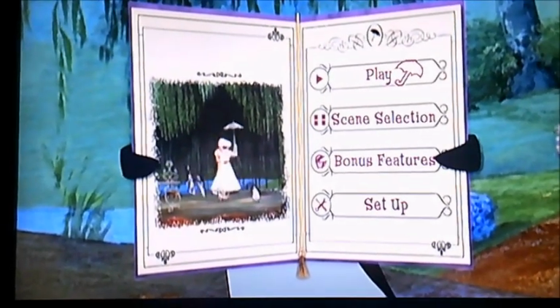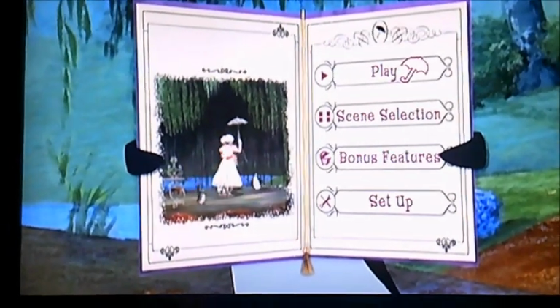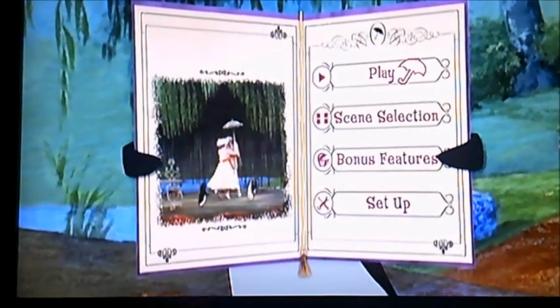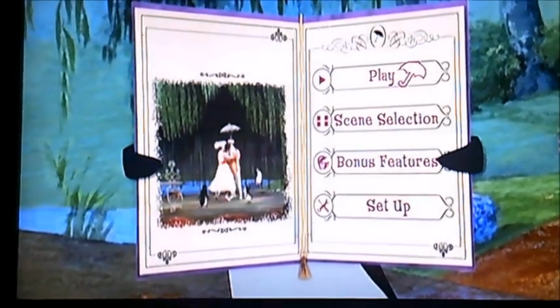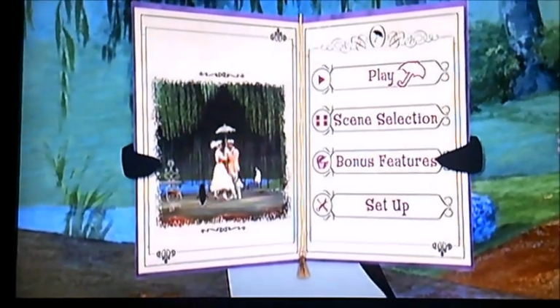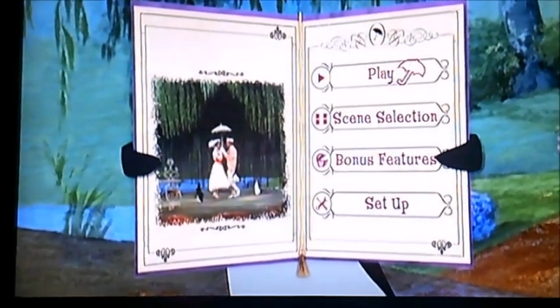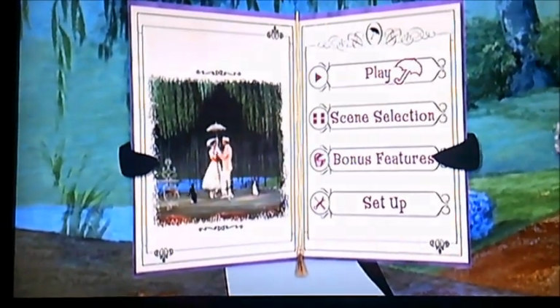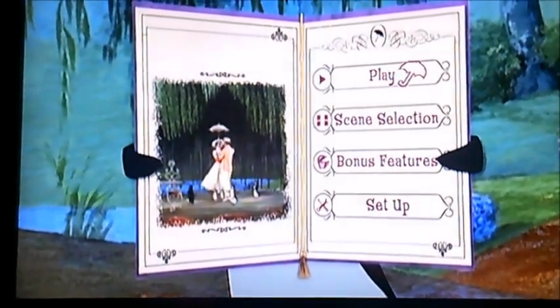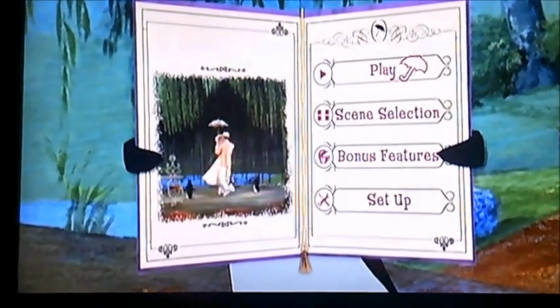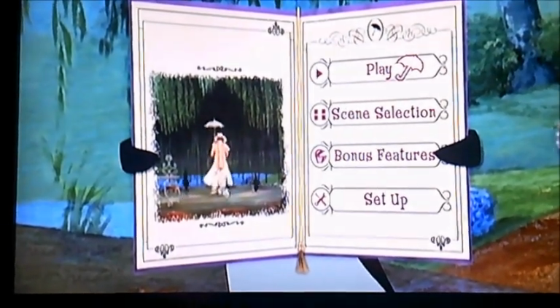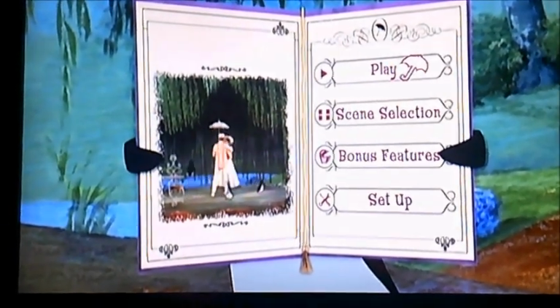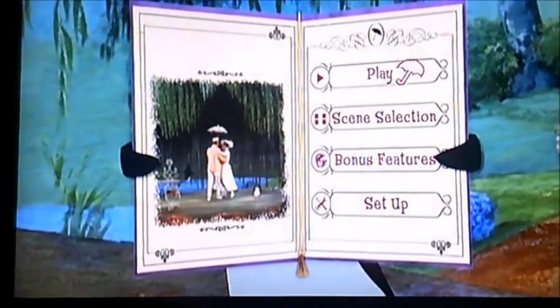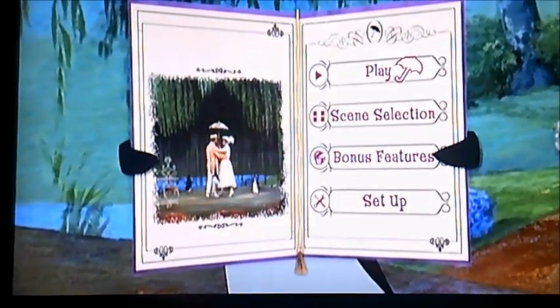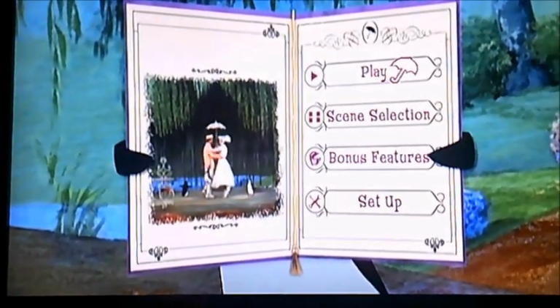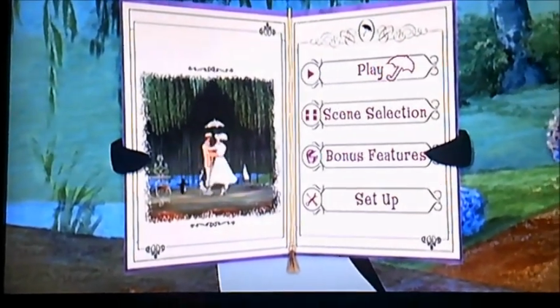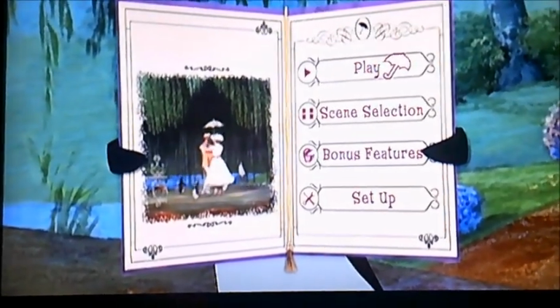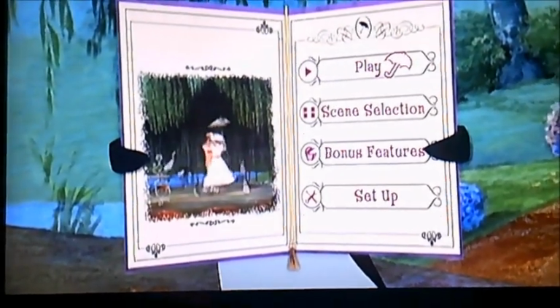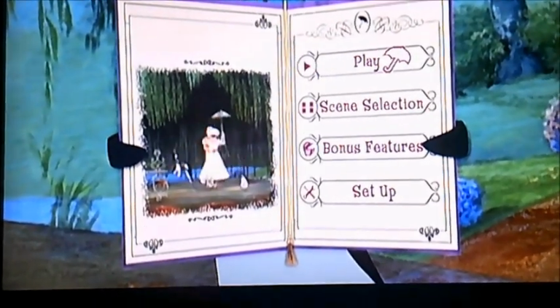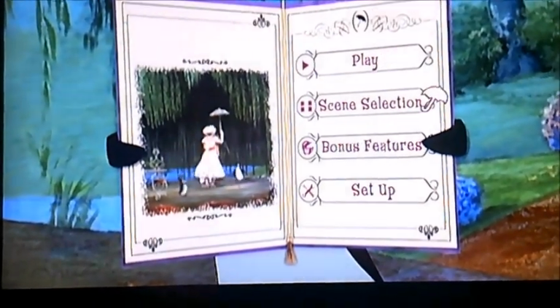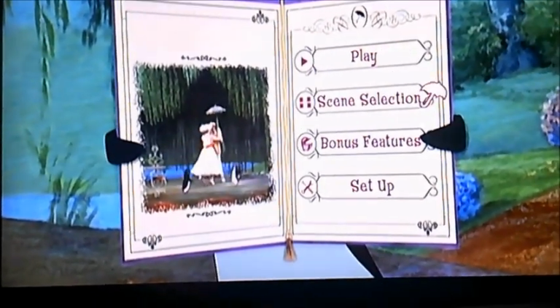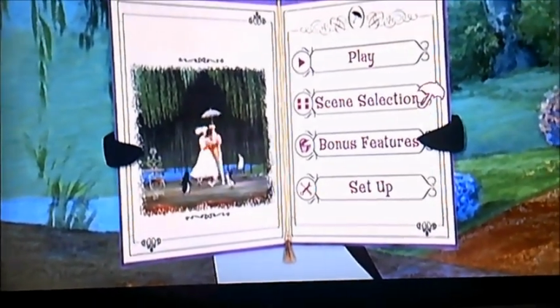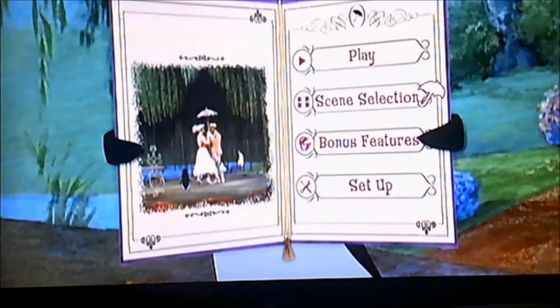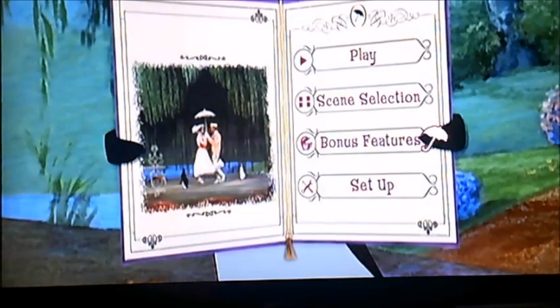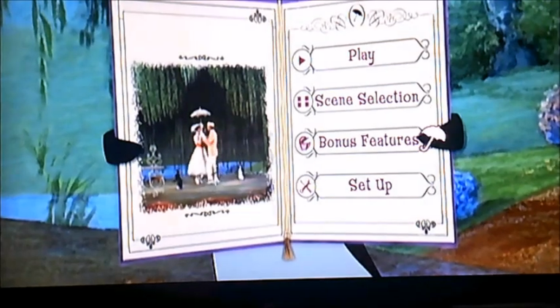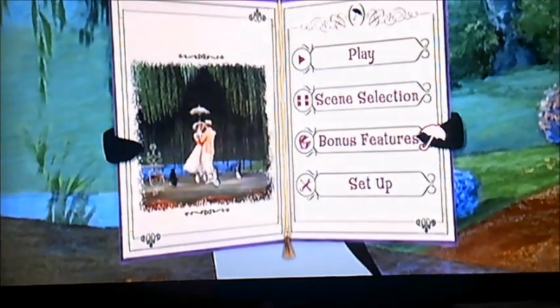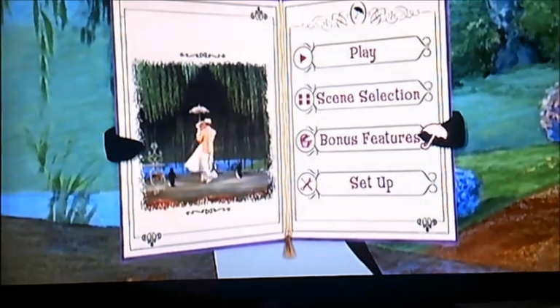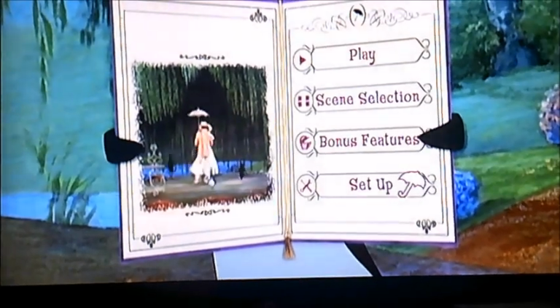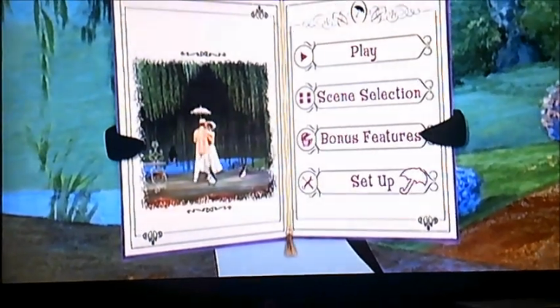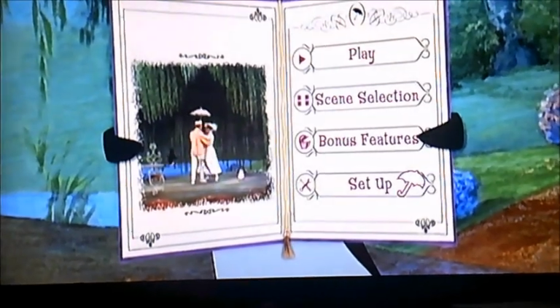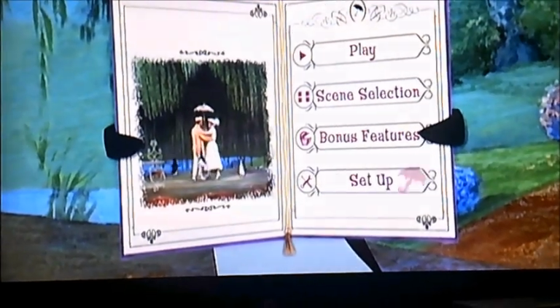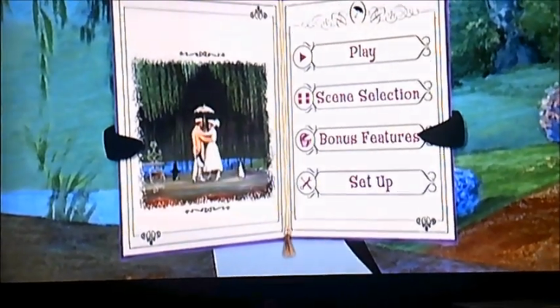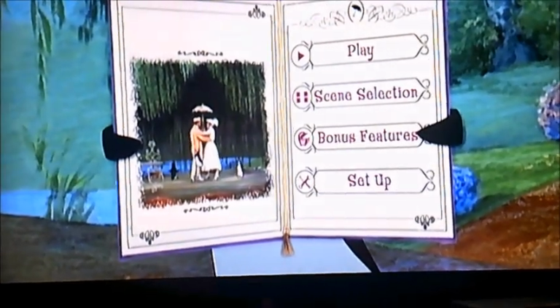So anyway, as you can see it's got four things to select: play, scene selection, bonus features, and set up.